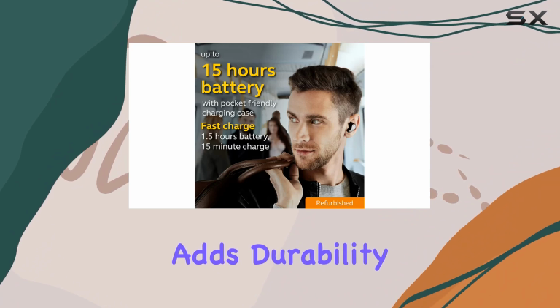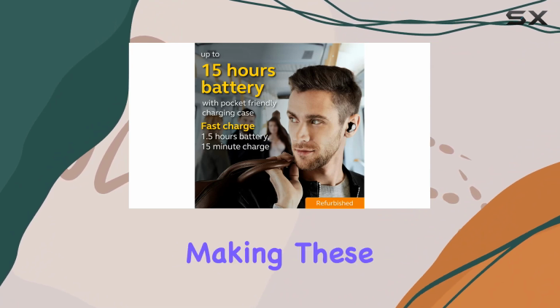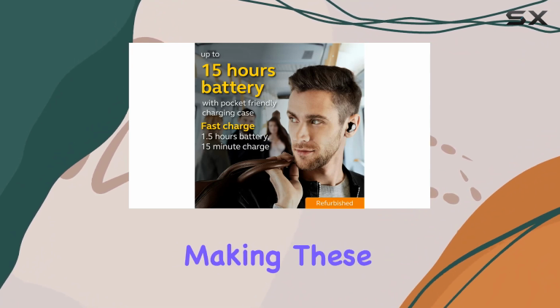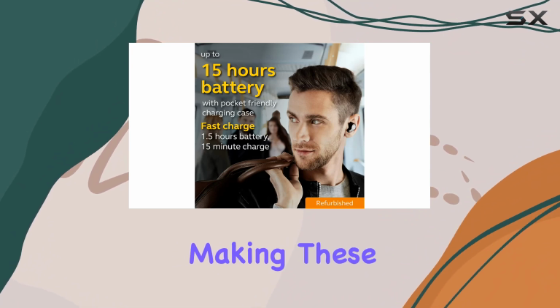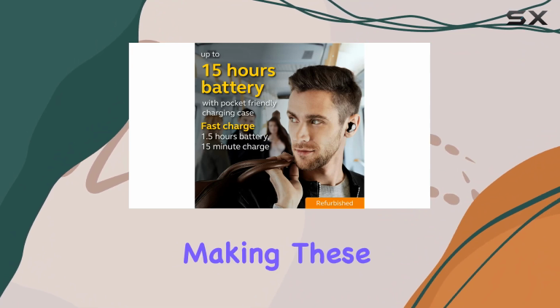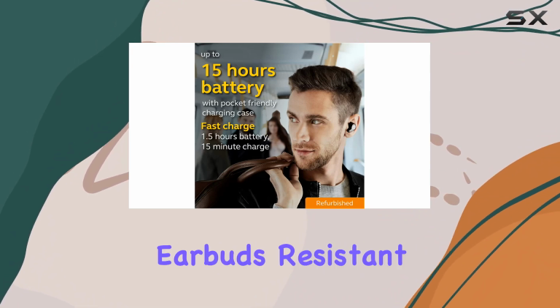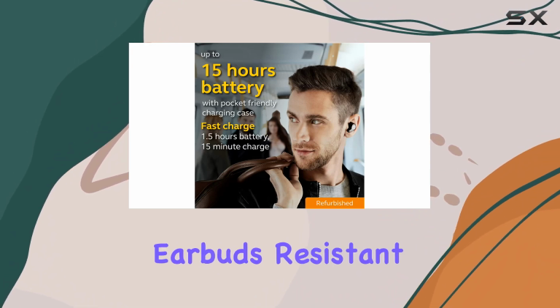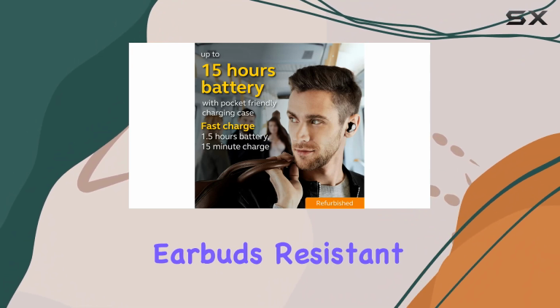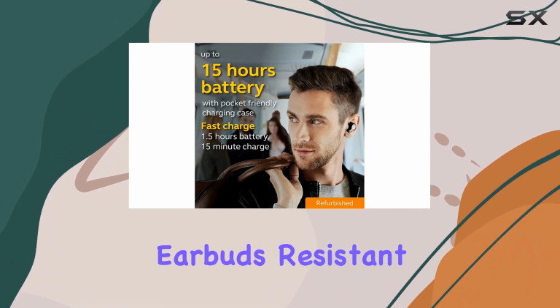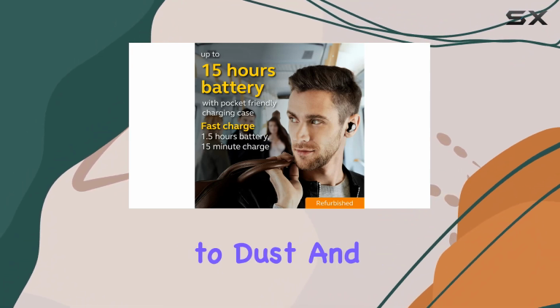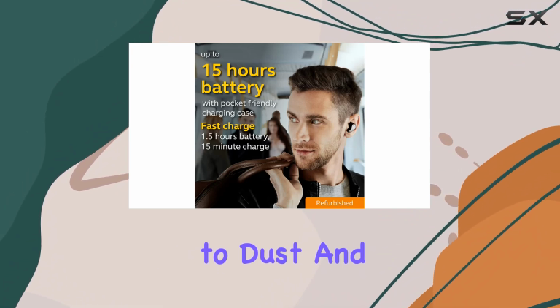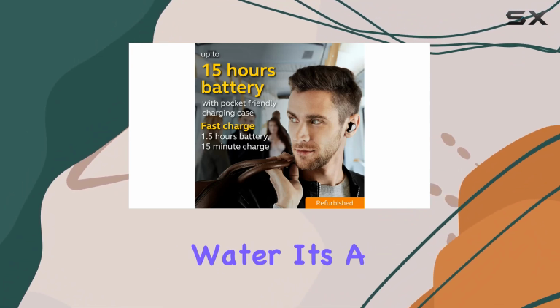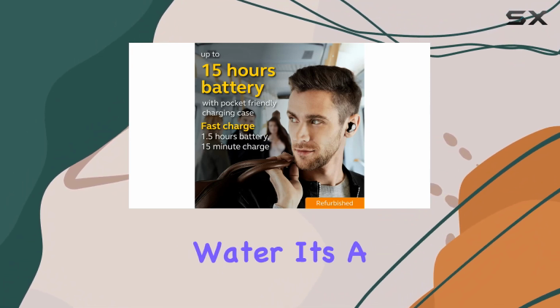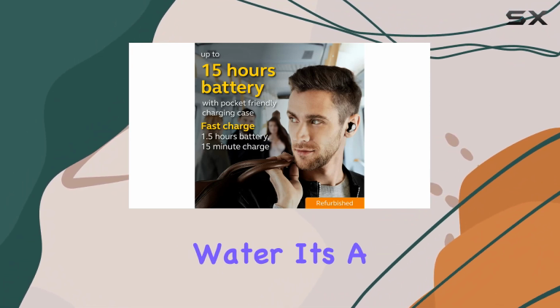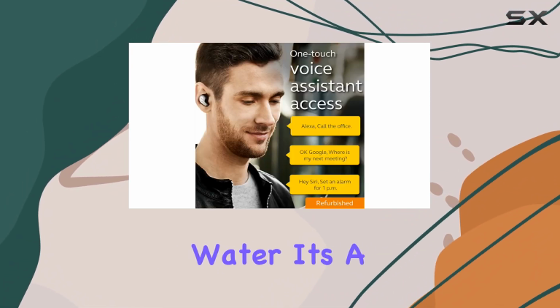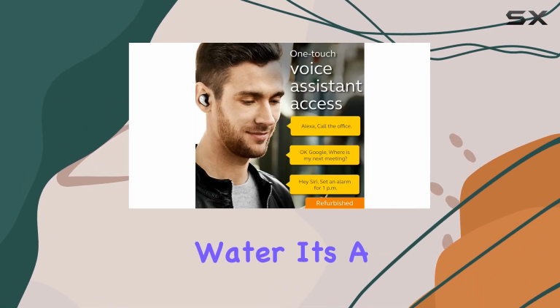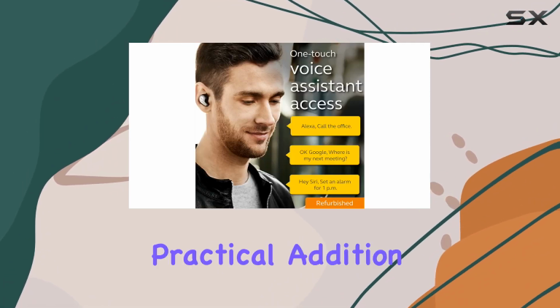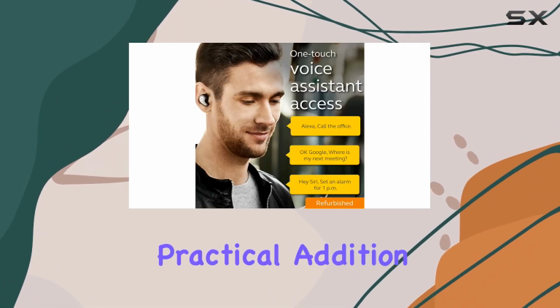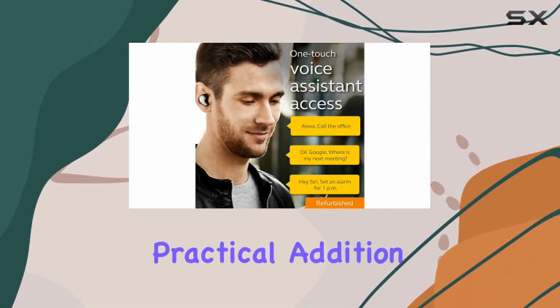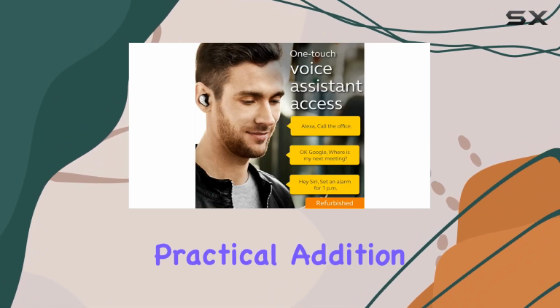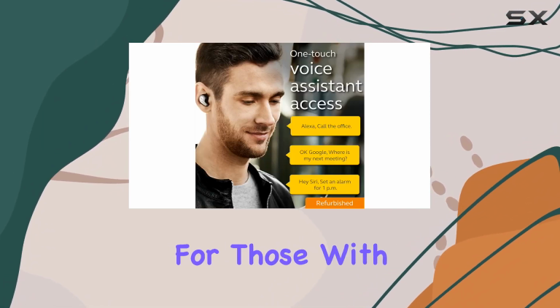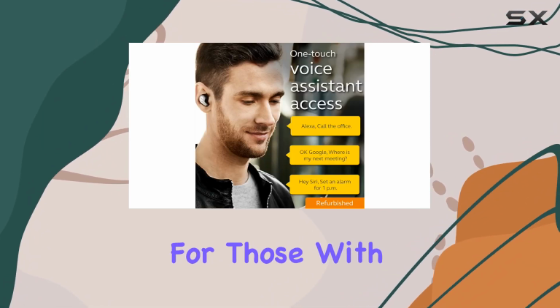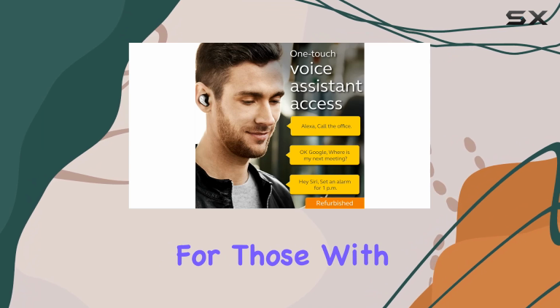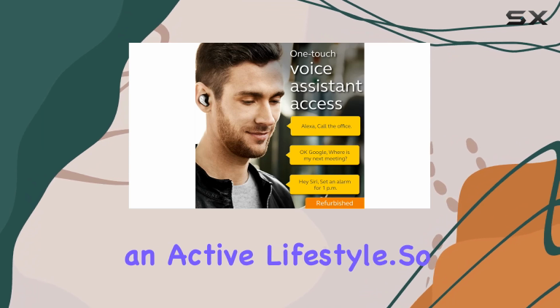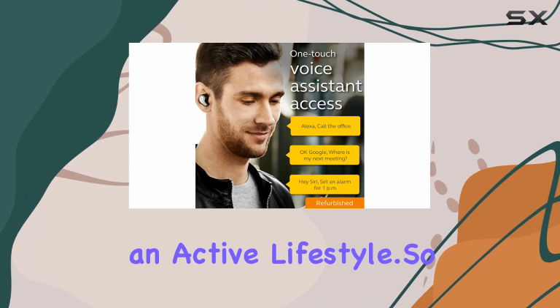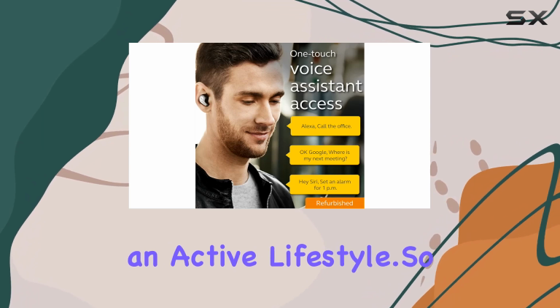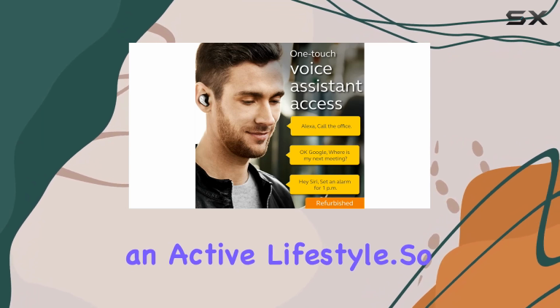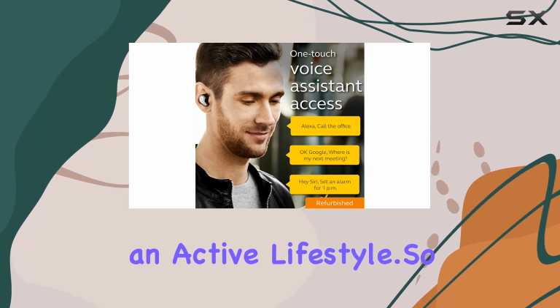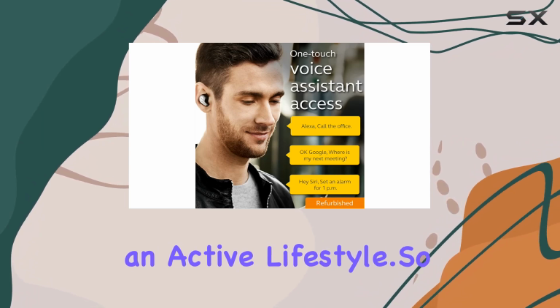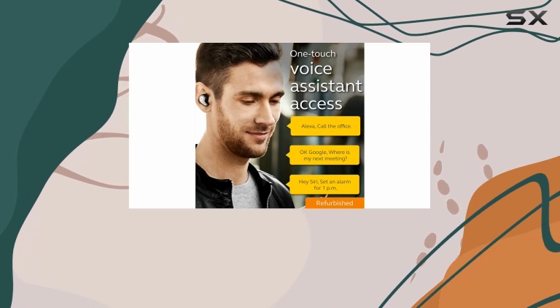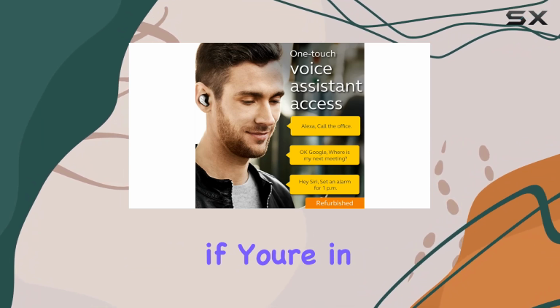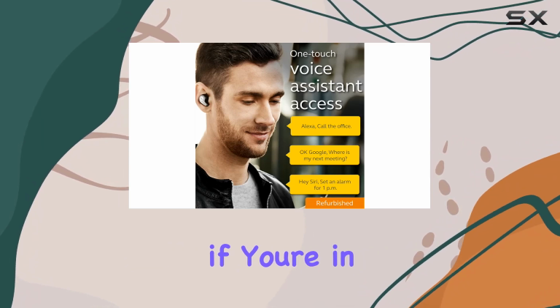In terms of design, the IP55 rating adds durability, making these earbuds resistant to dust and water — a practical addition for those with an active lifestyle.